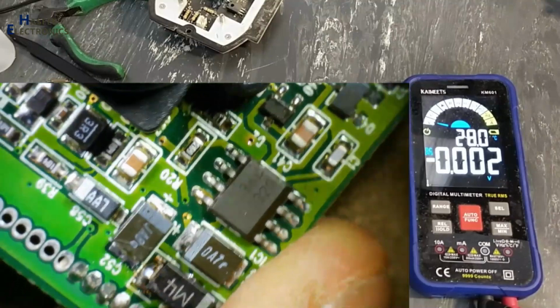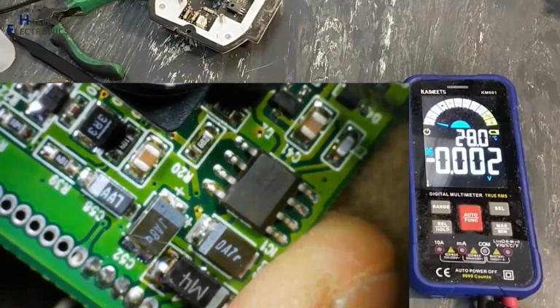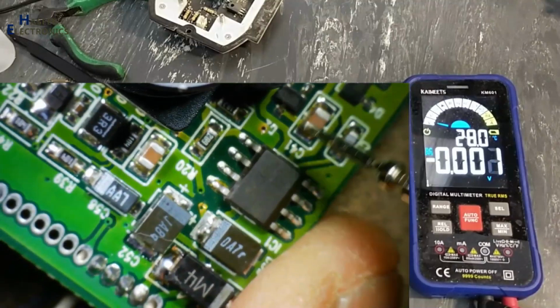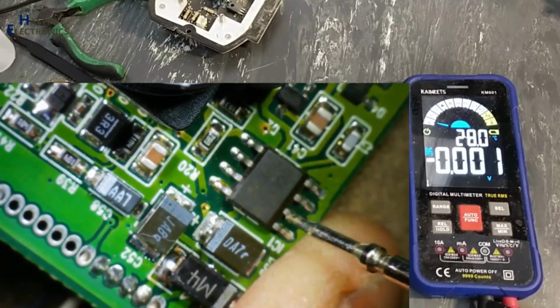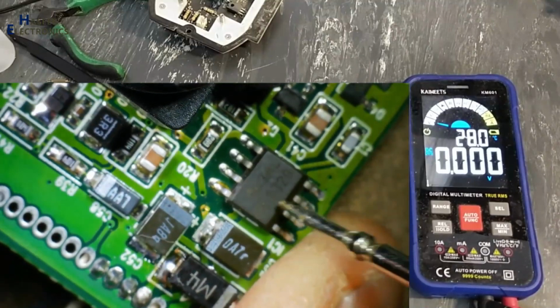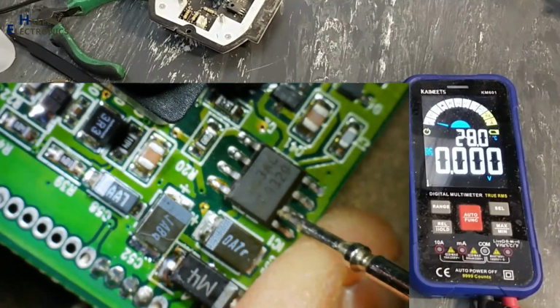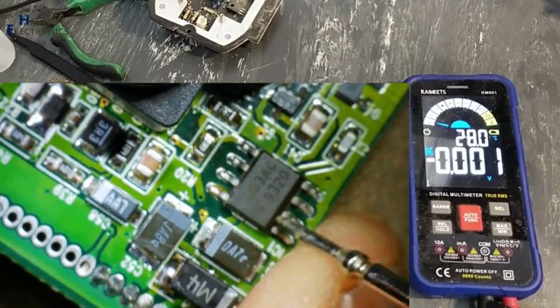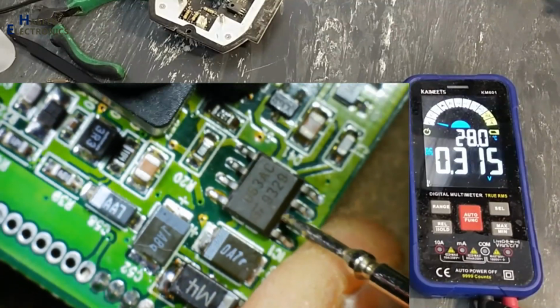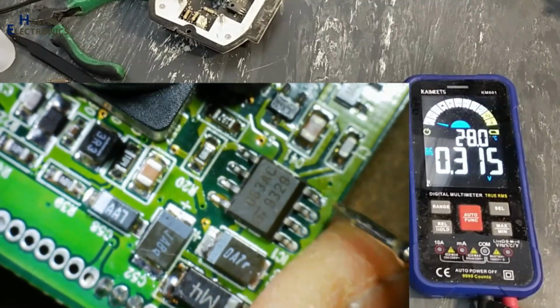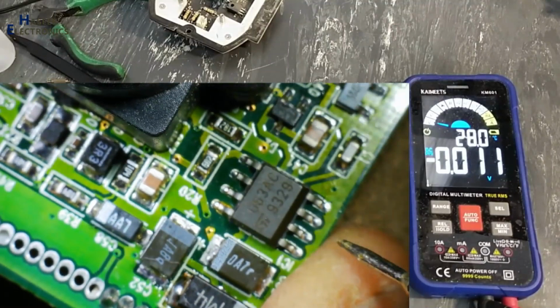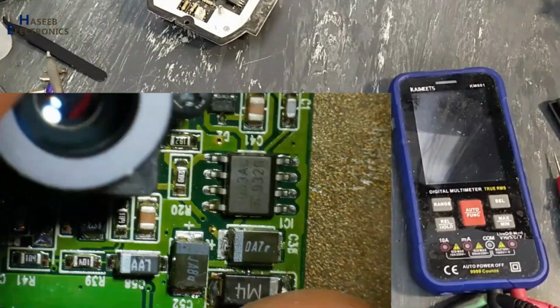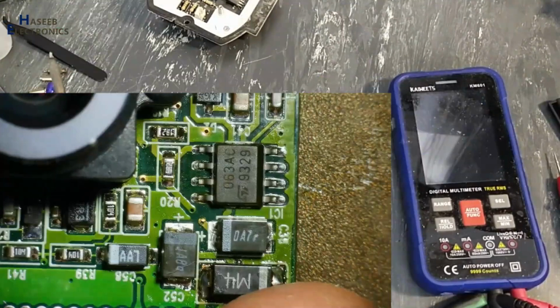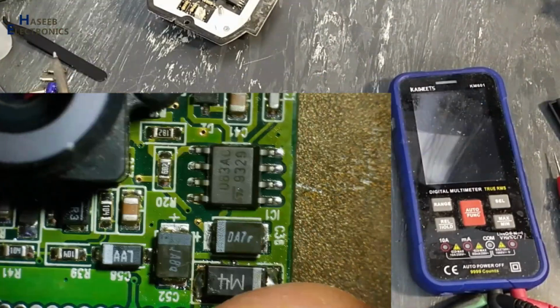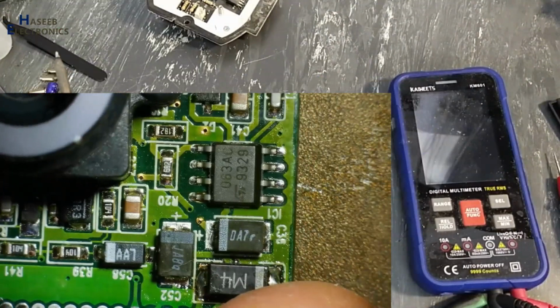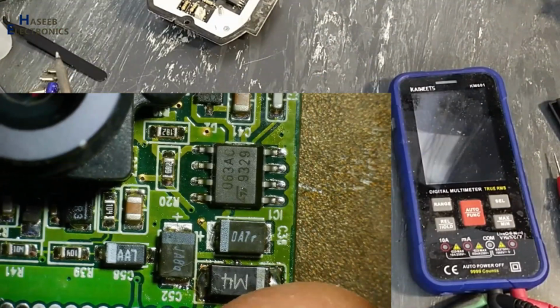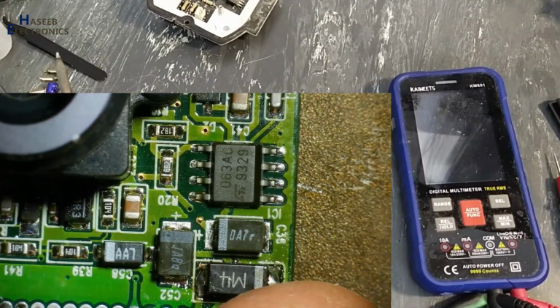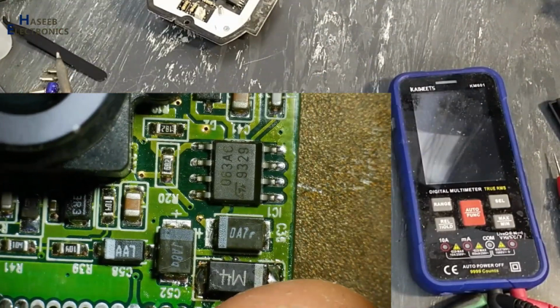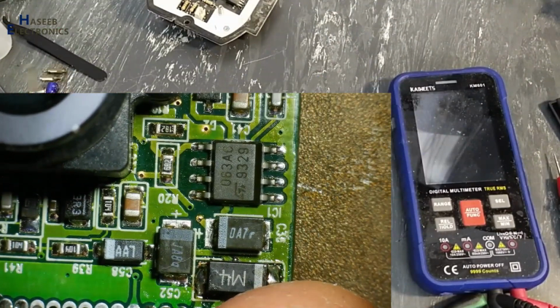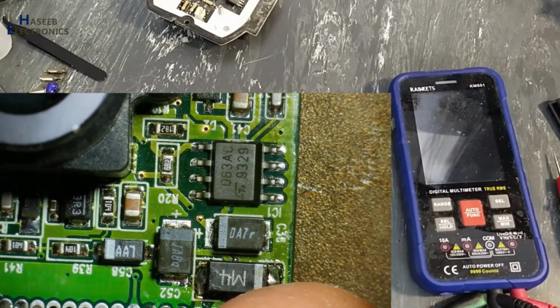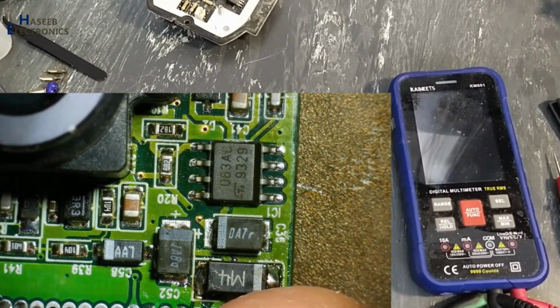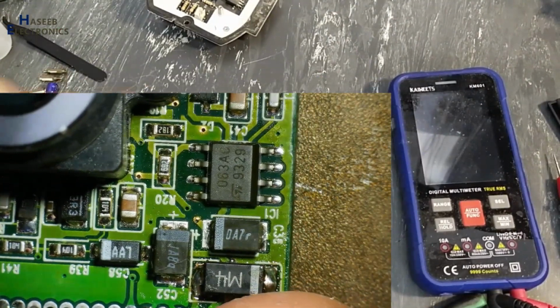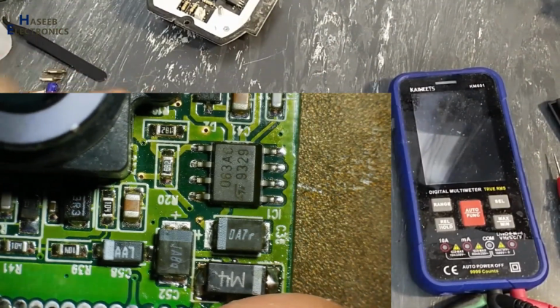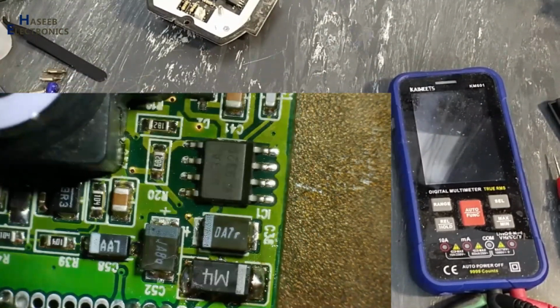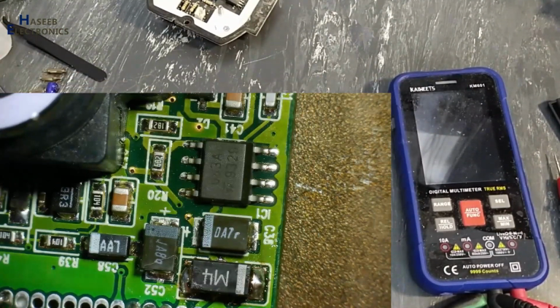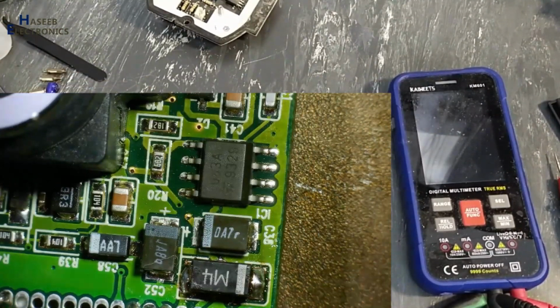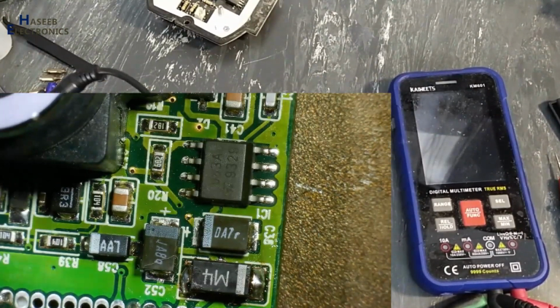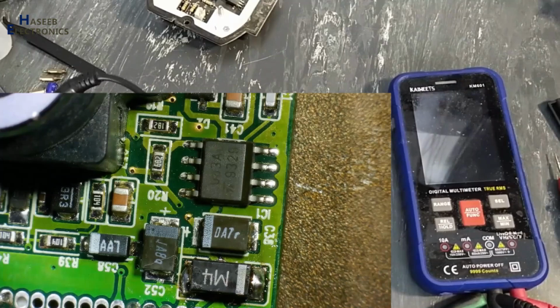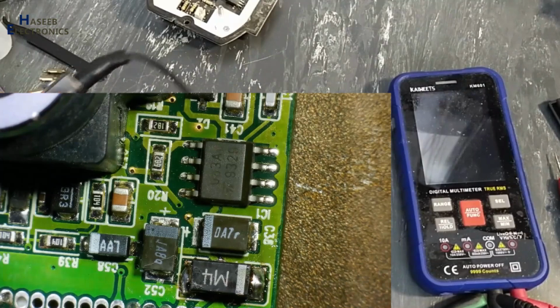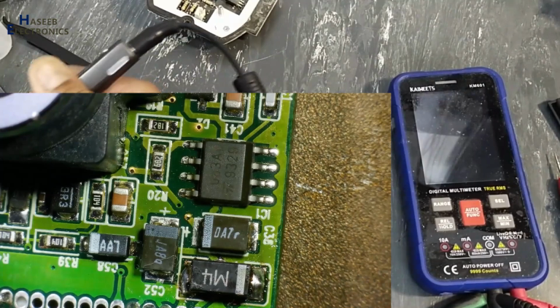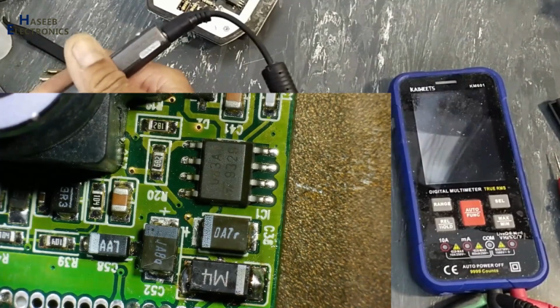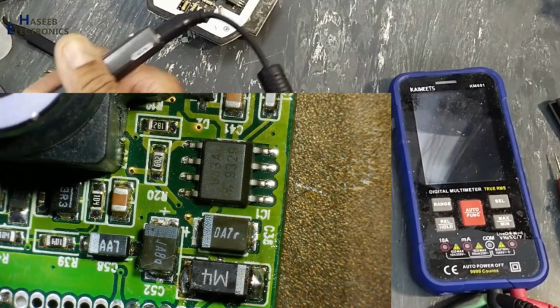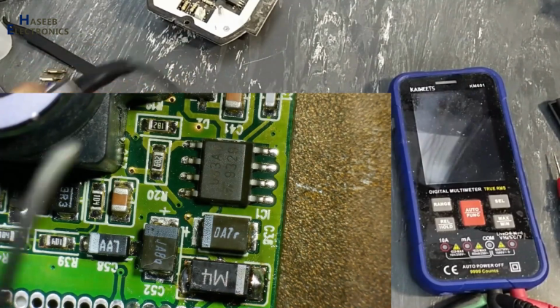I will replace this IC now. I will remove this 34063 IC — this is the IC.